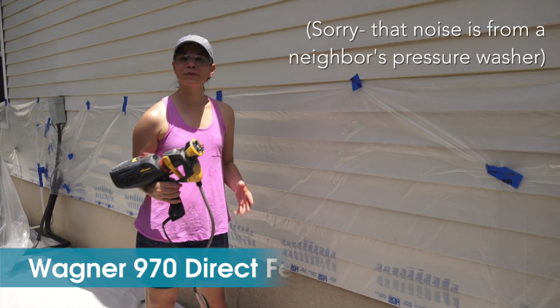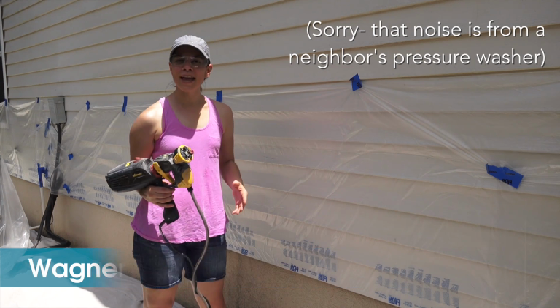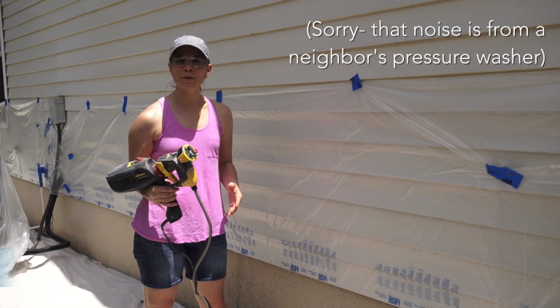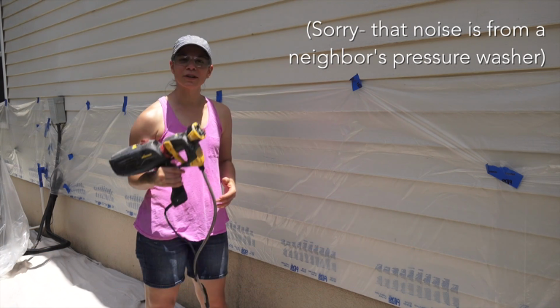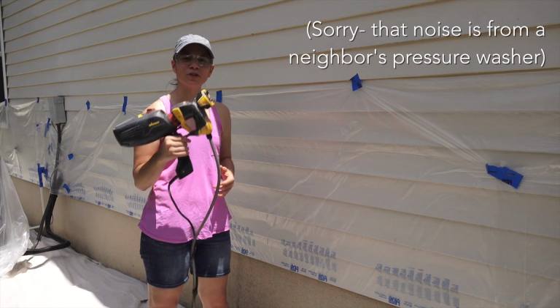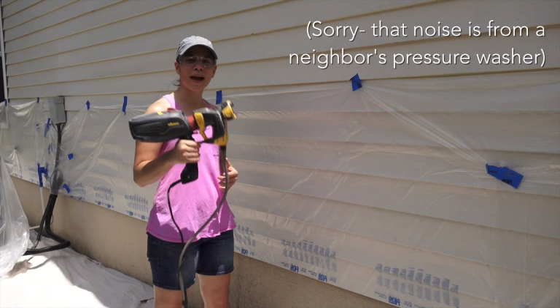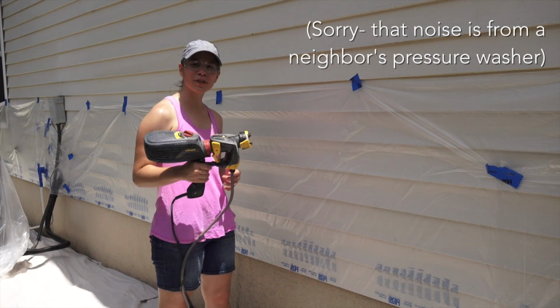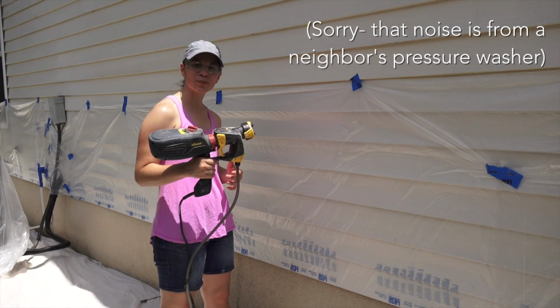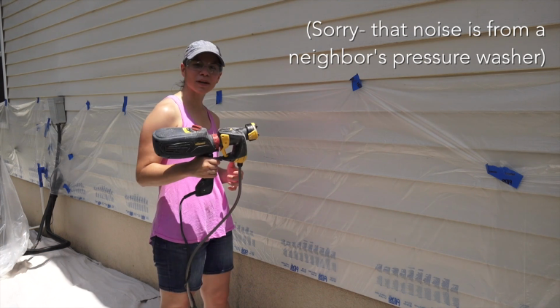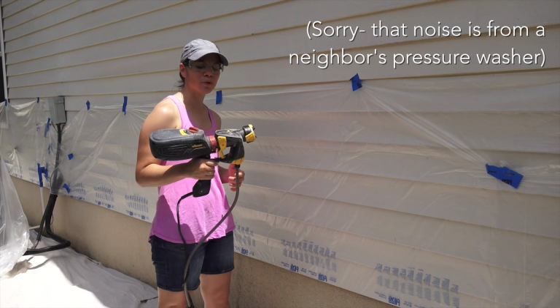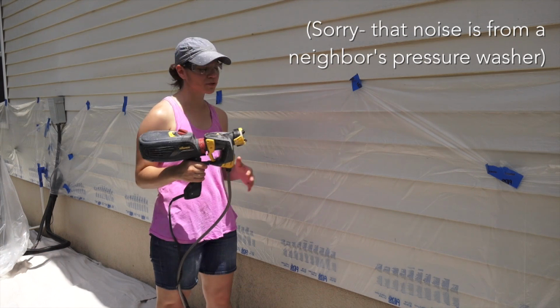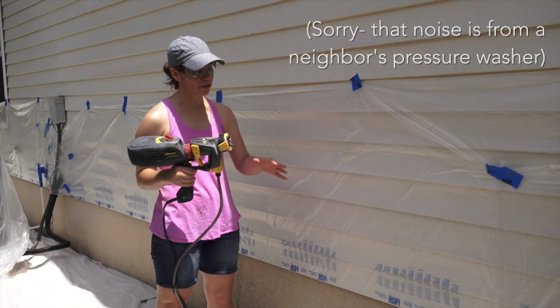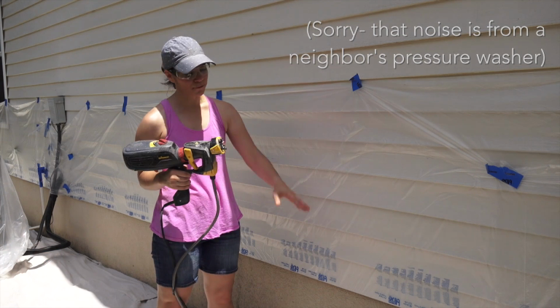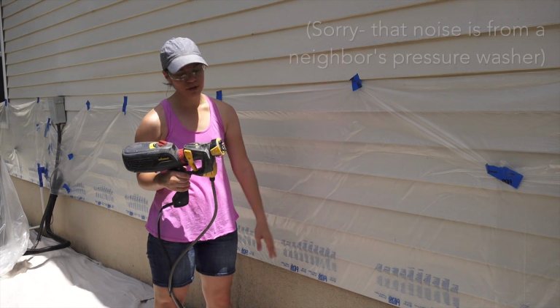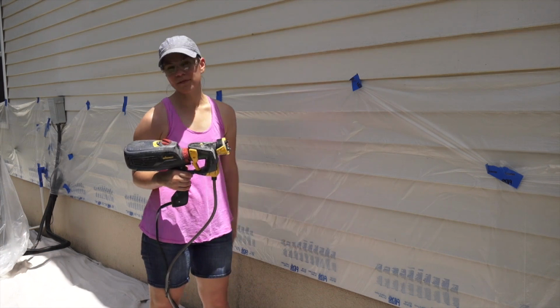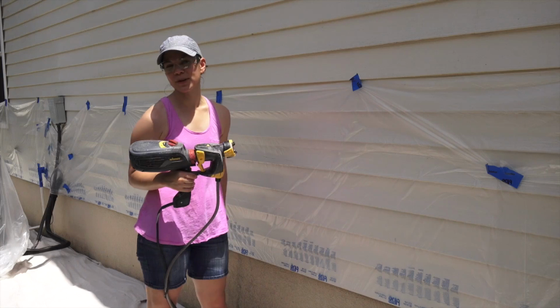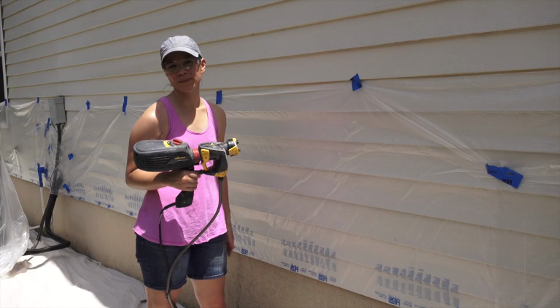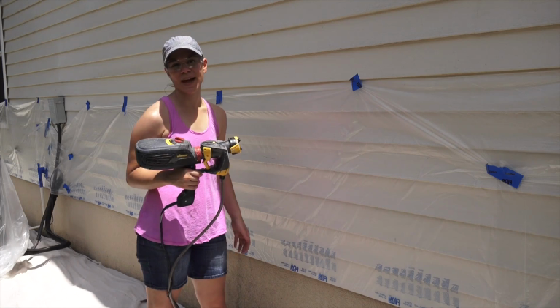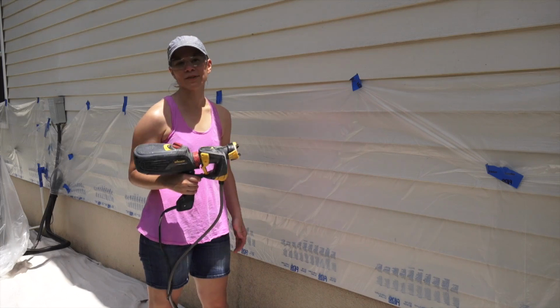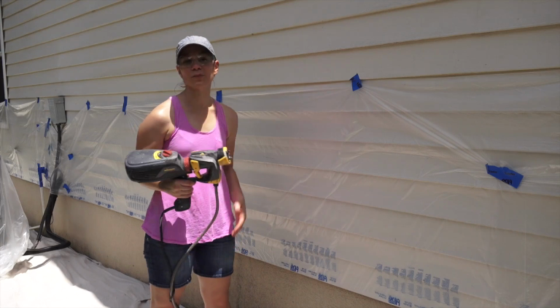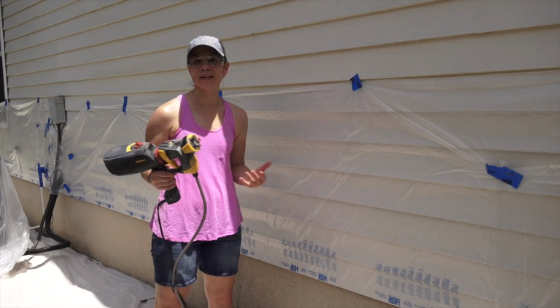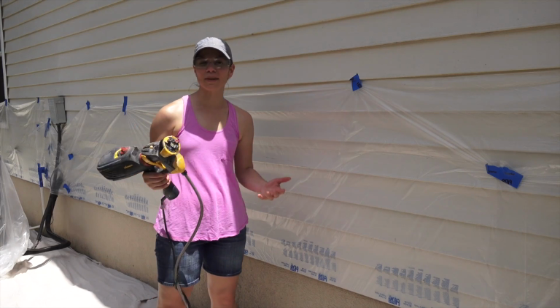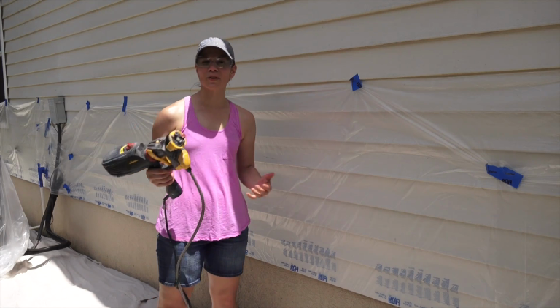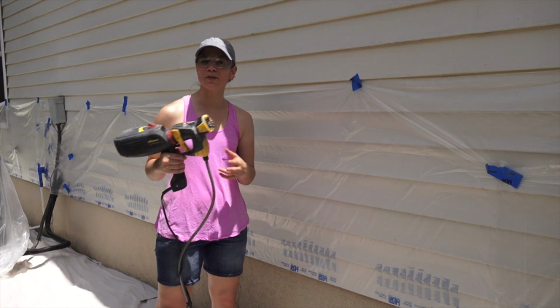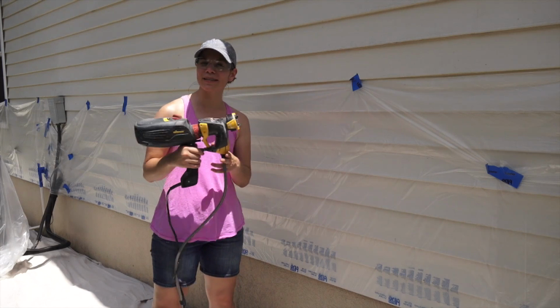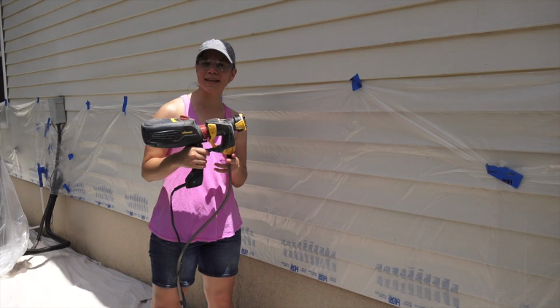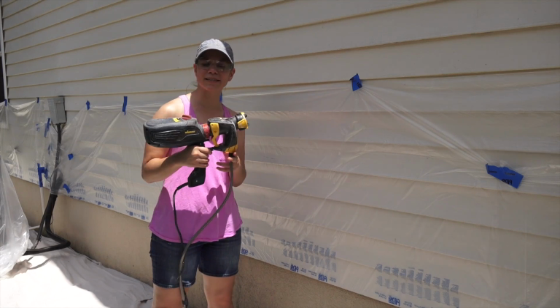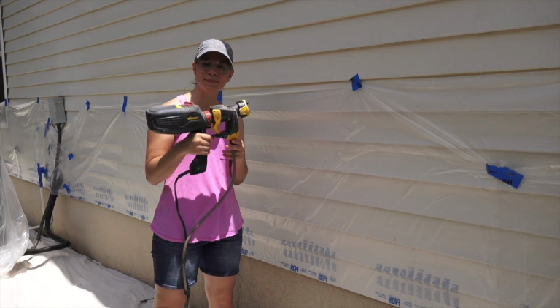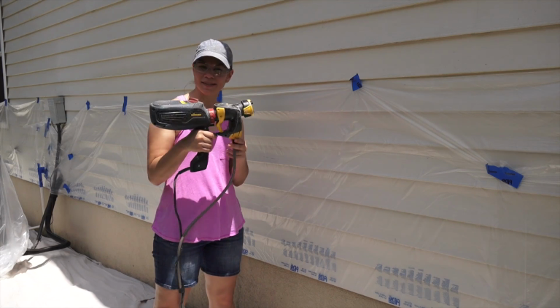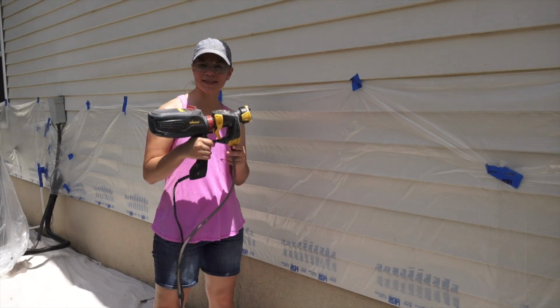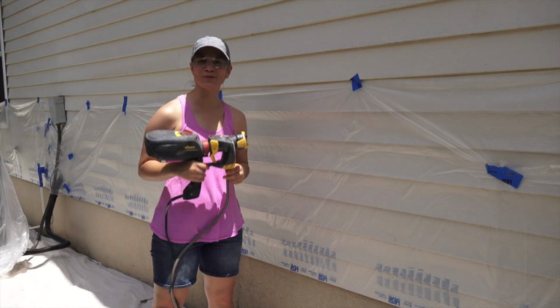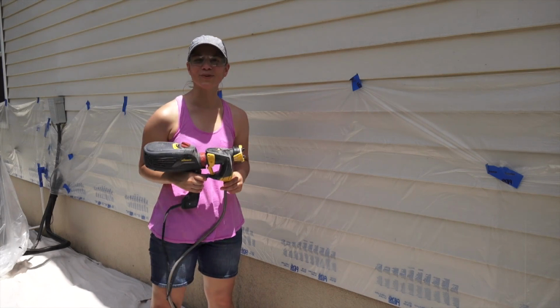Today we want to show you how this spray gun works, we're going to finish off the rest of my house, and we're going to give you a little inside tips into this tool.